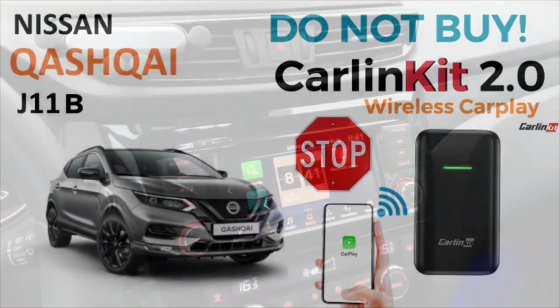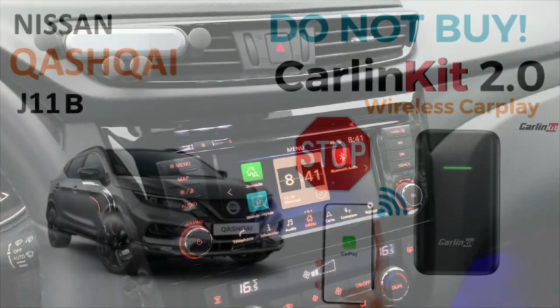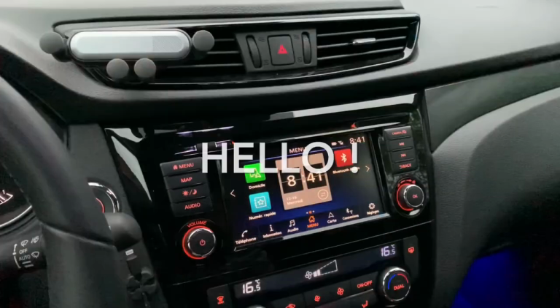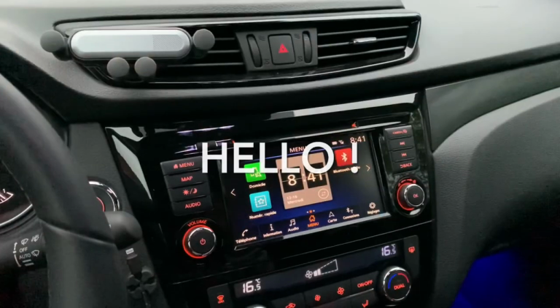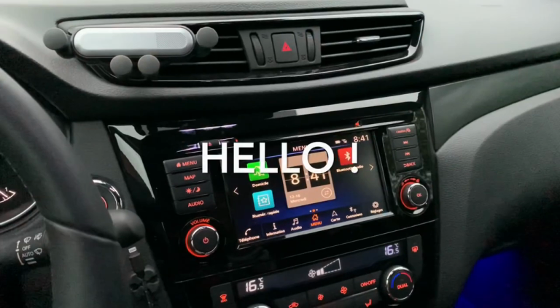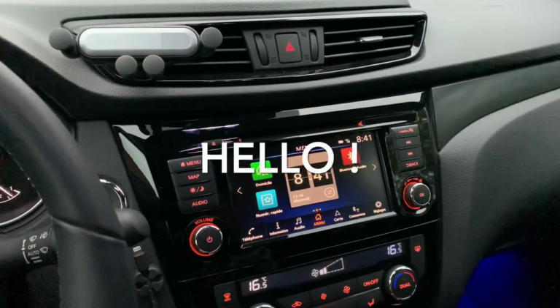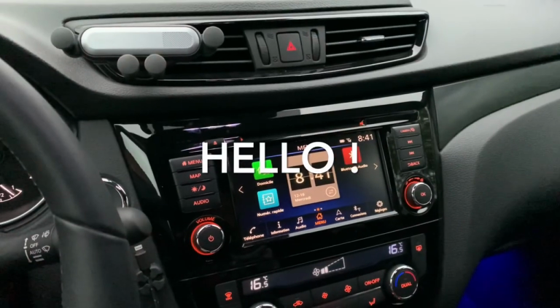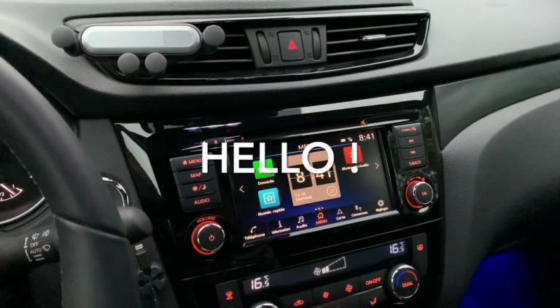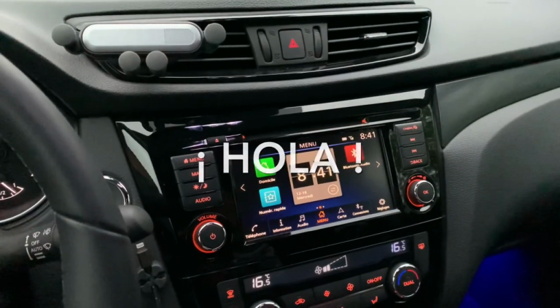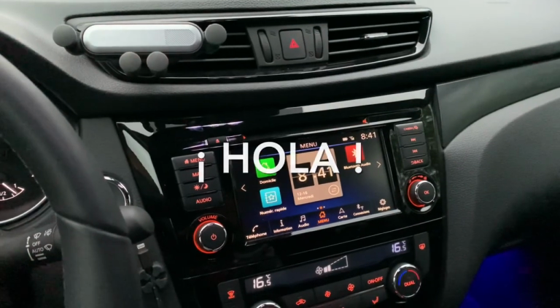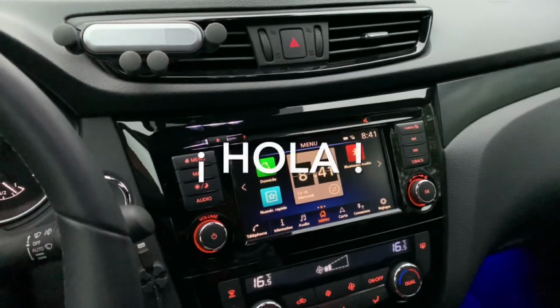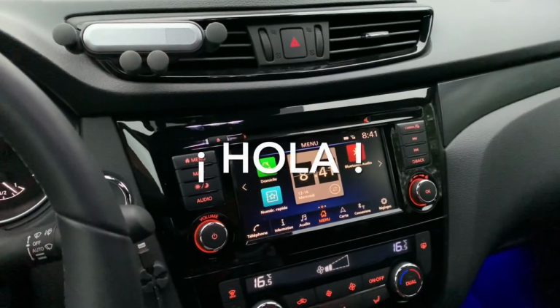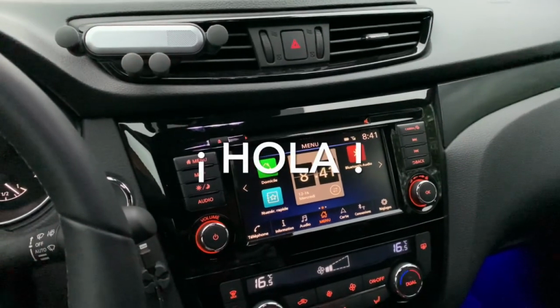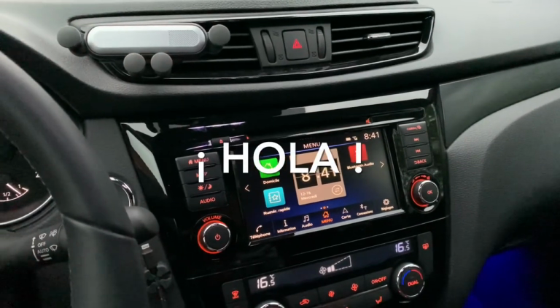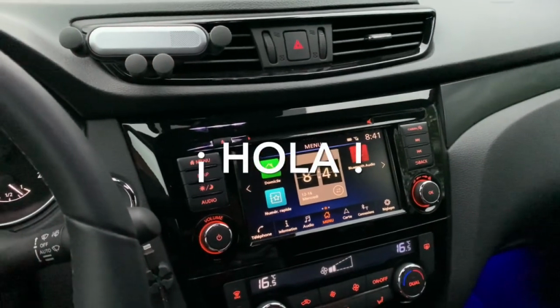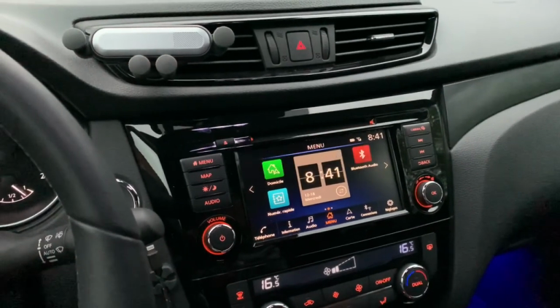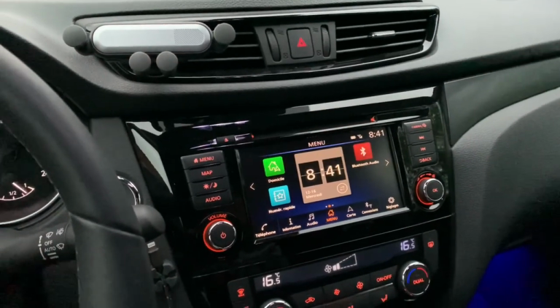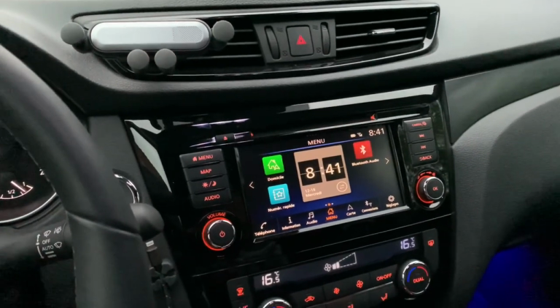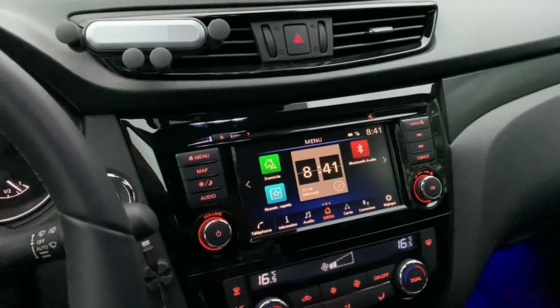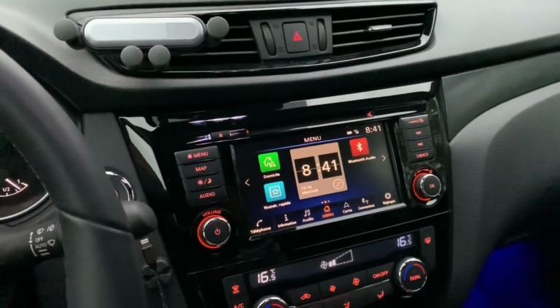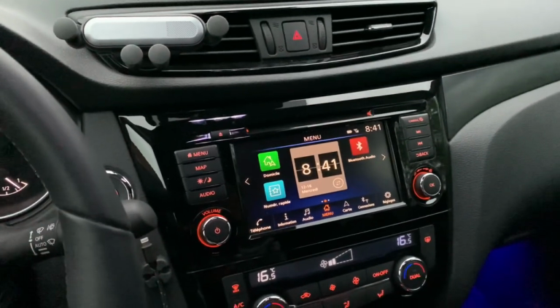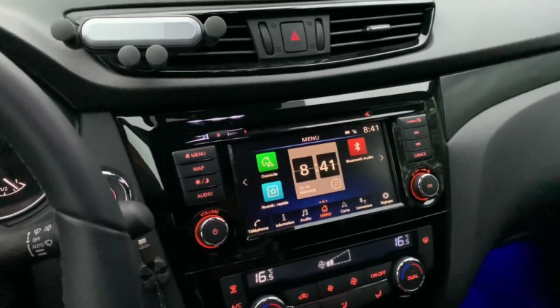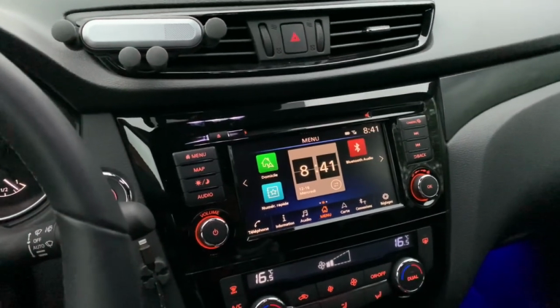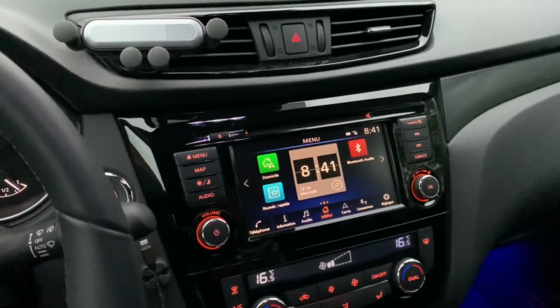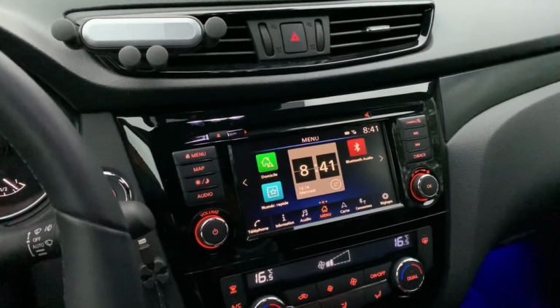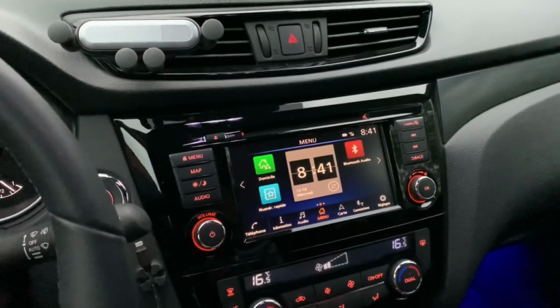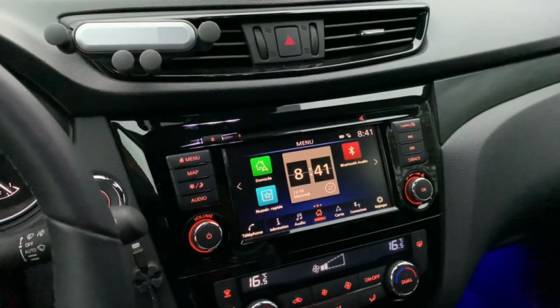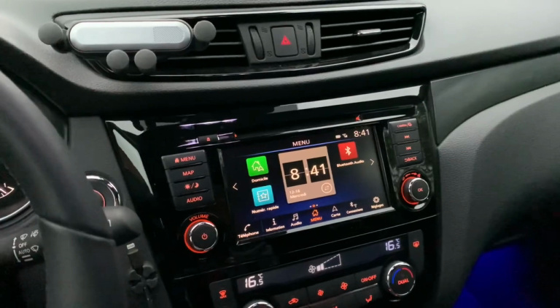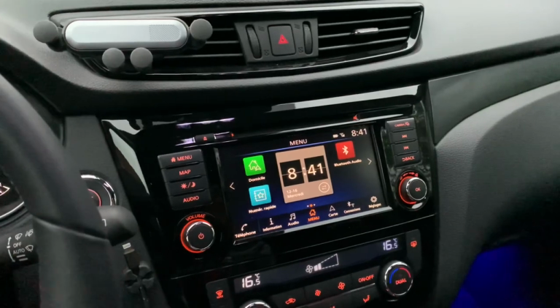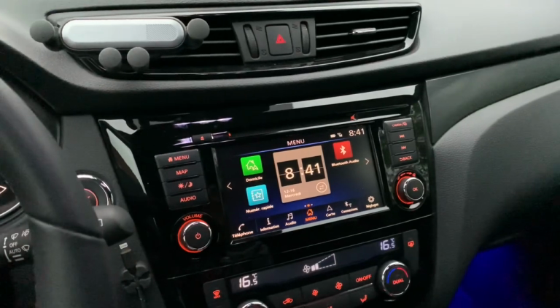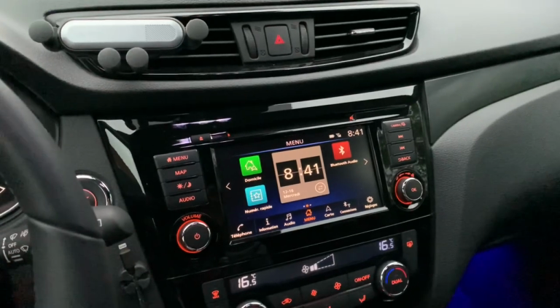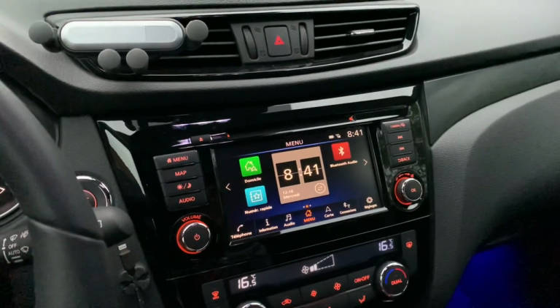Hello friends! Hola amigos! Today I'm going to talk about wireless CarPlay.